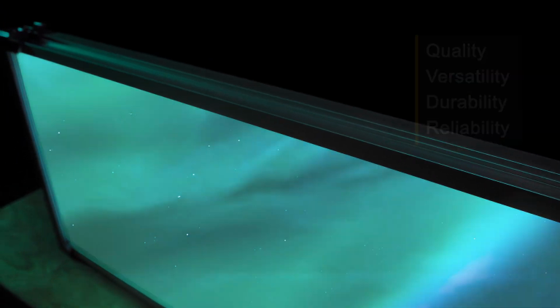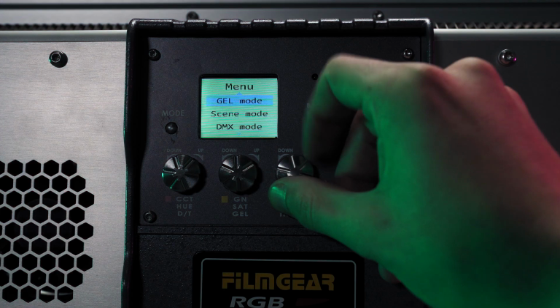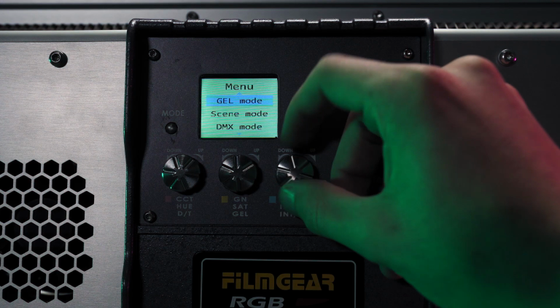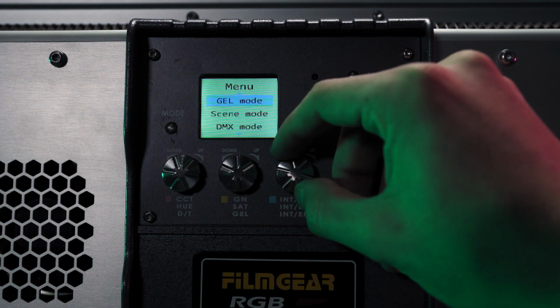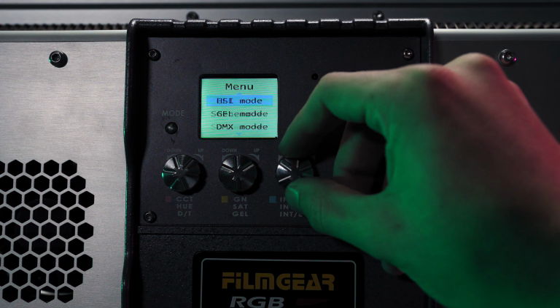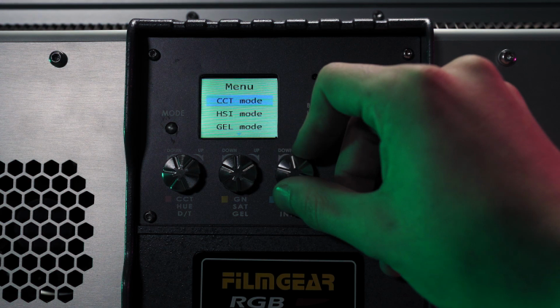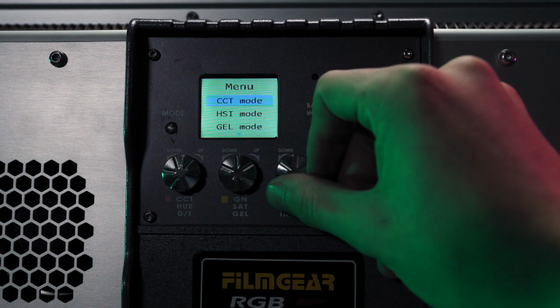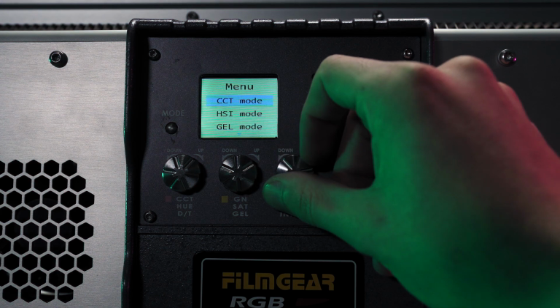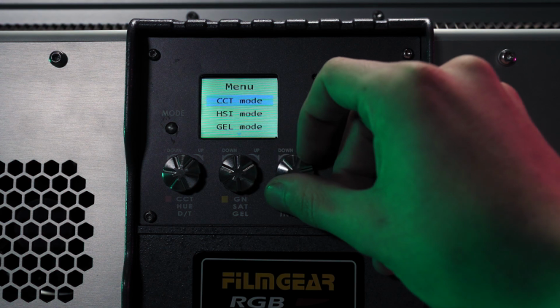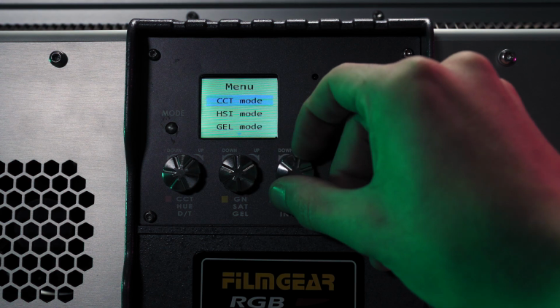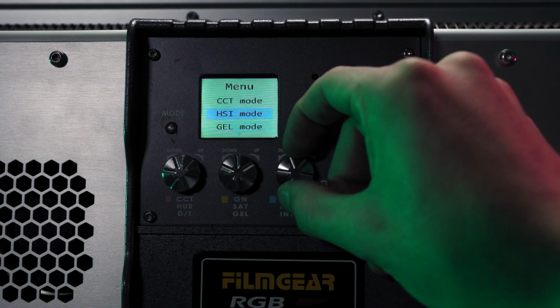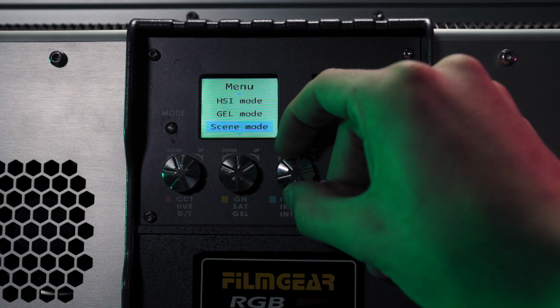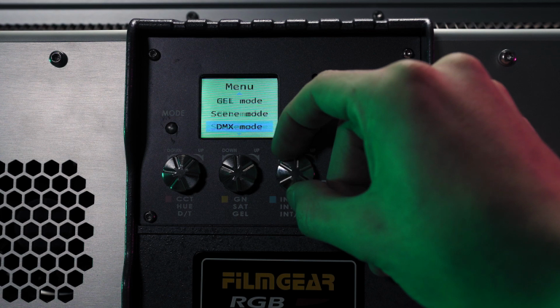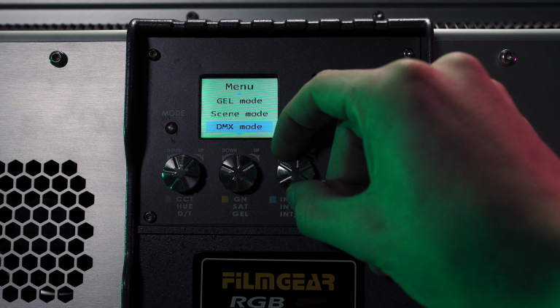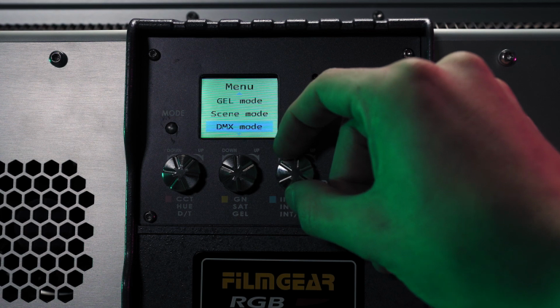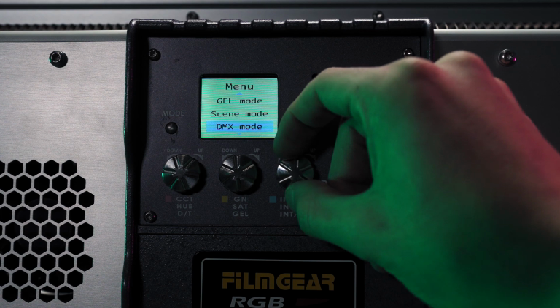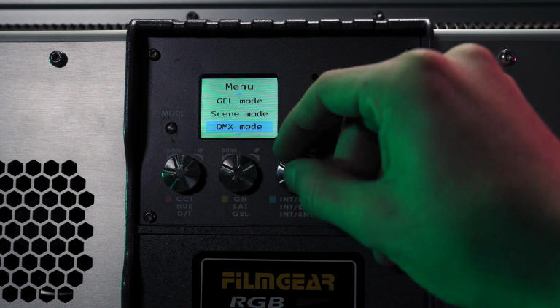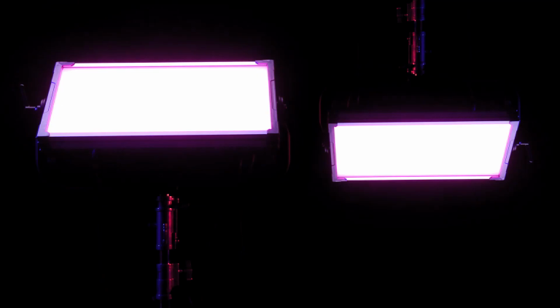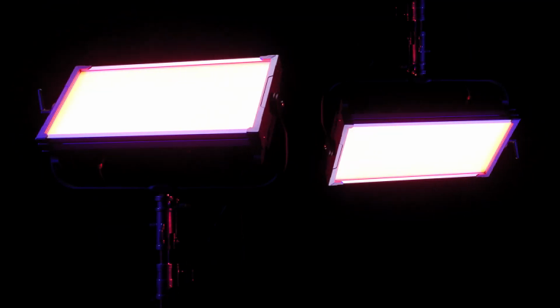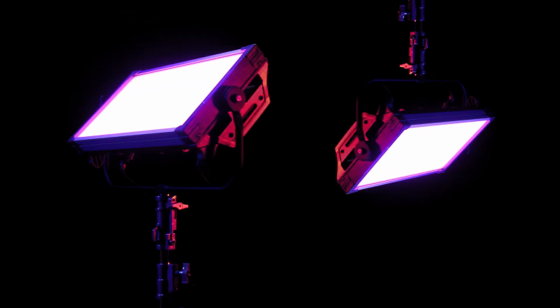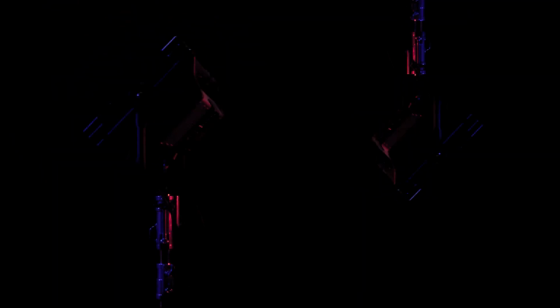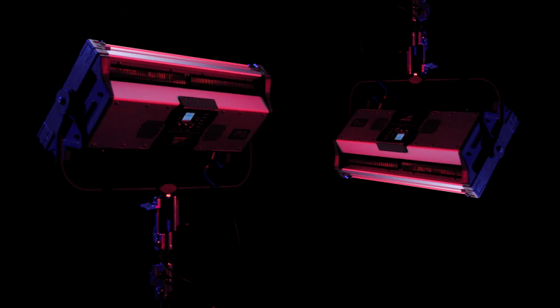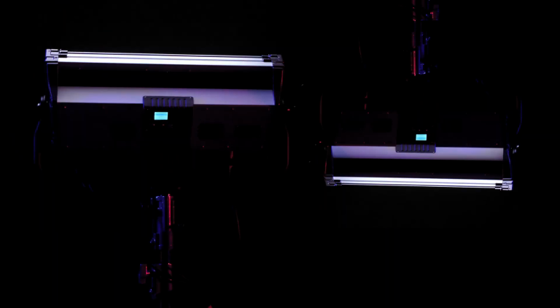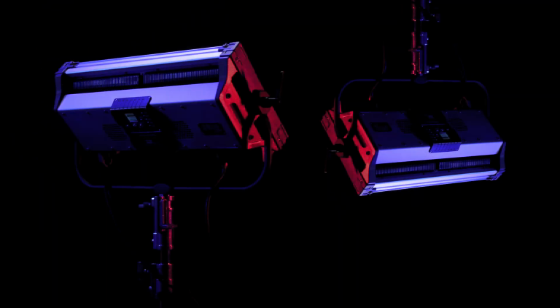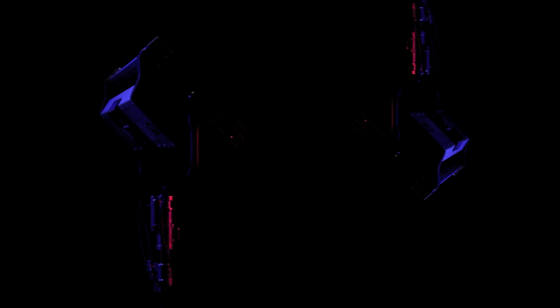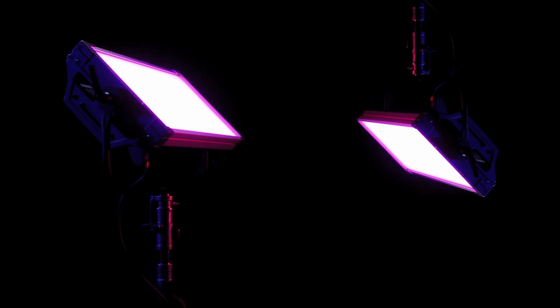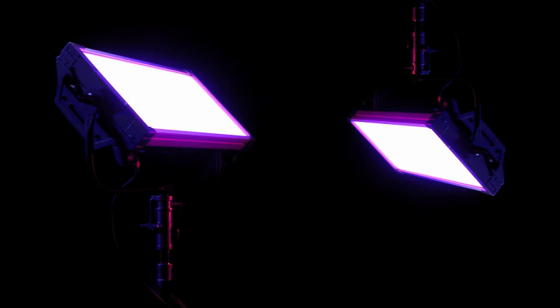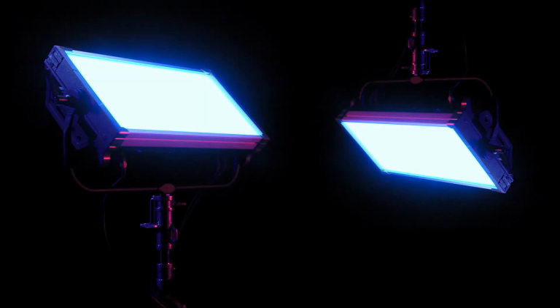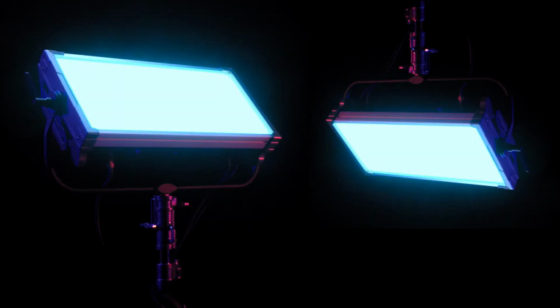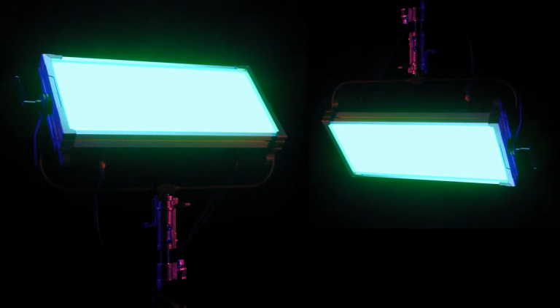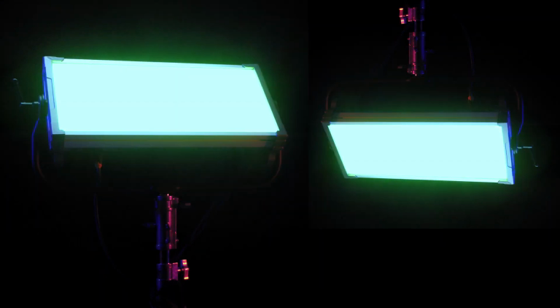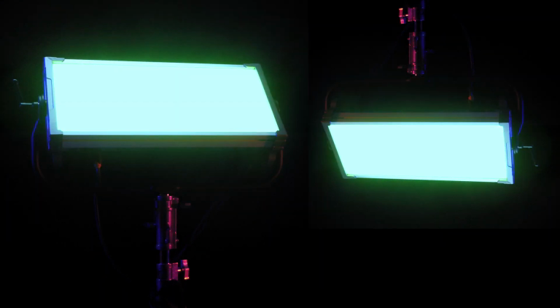Featuring four custom light modes, the Aurora provides you a vast array of precision control at your whim.